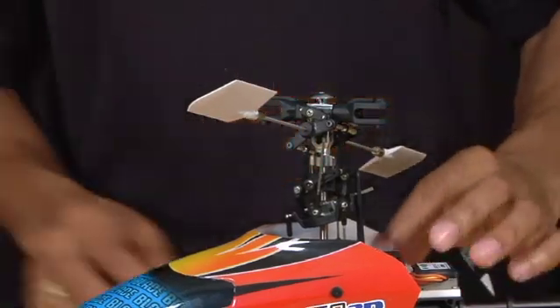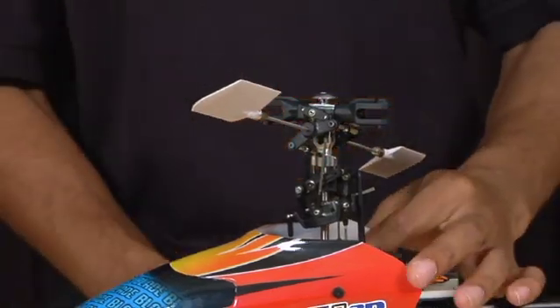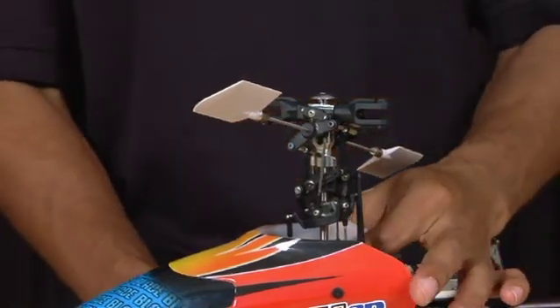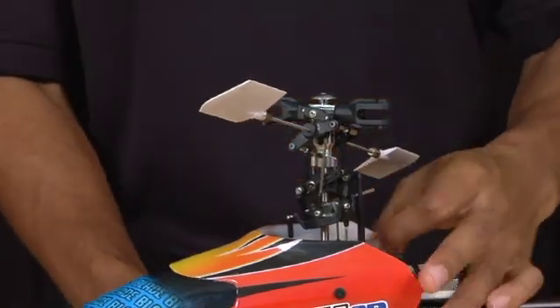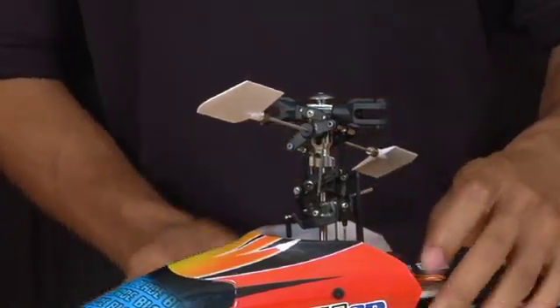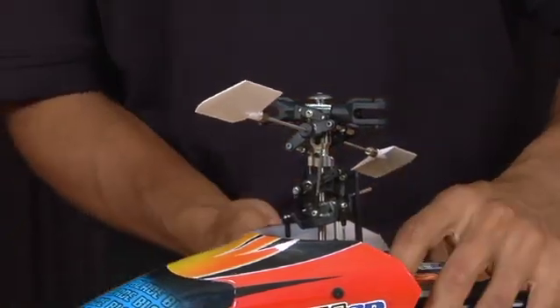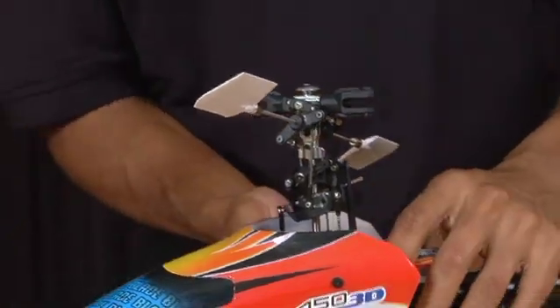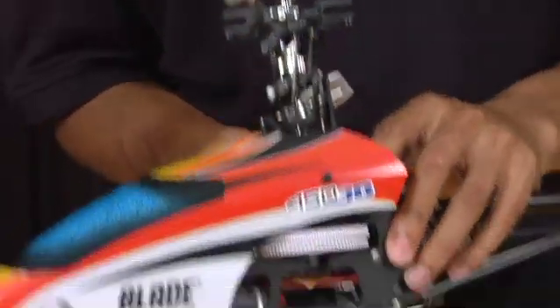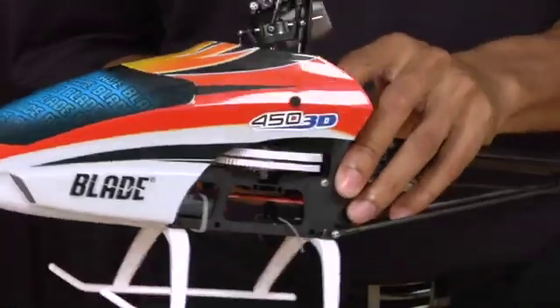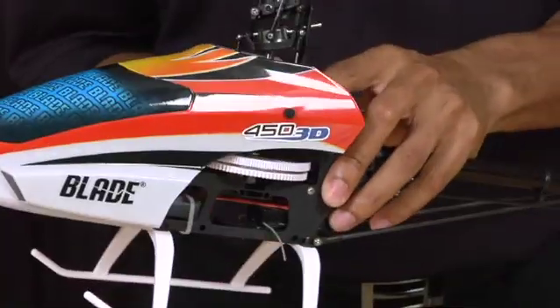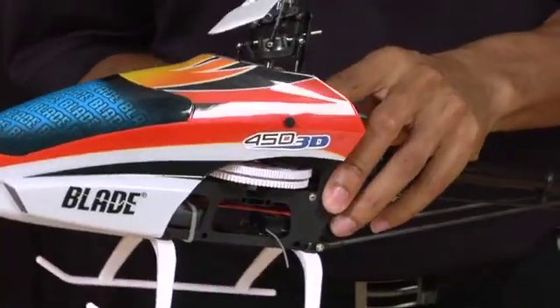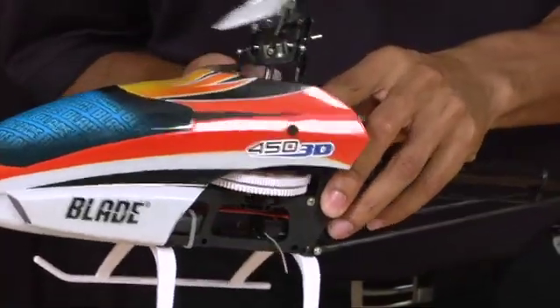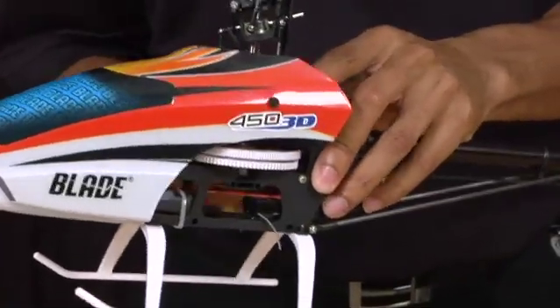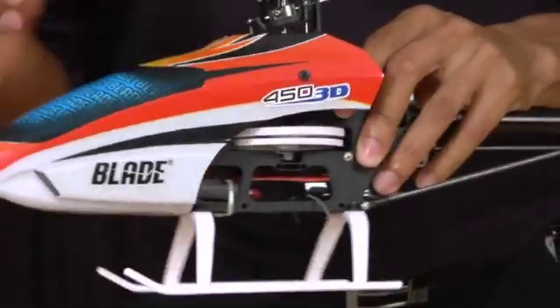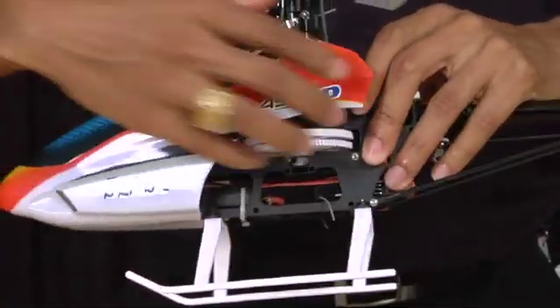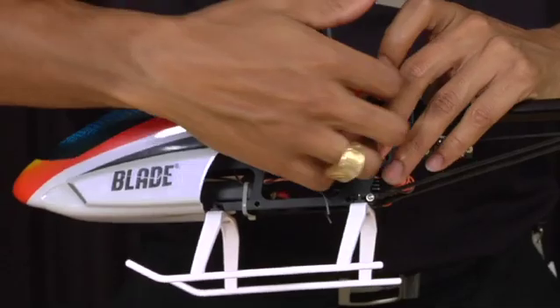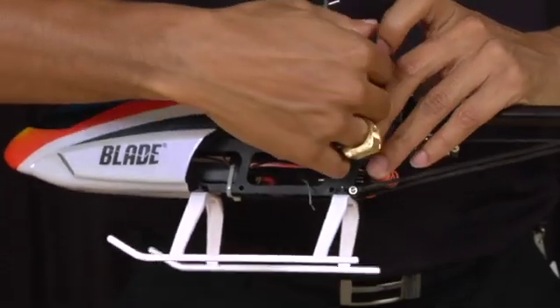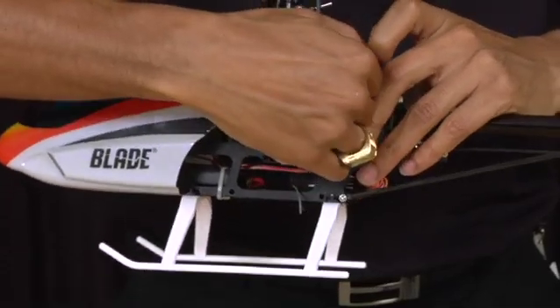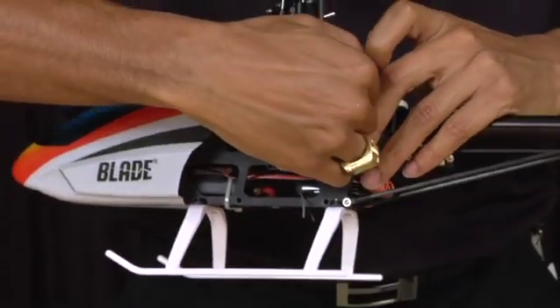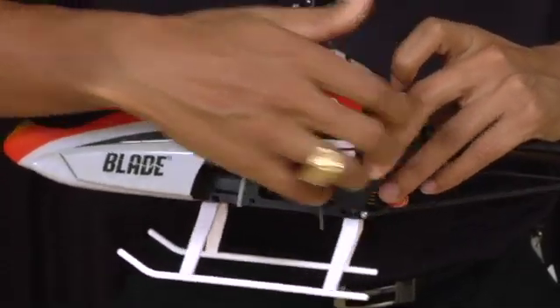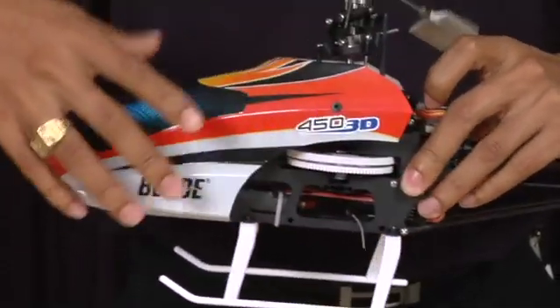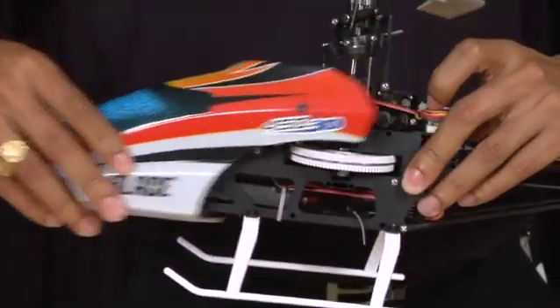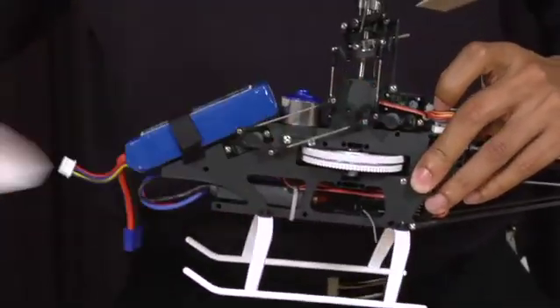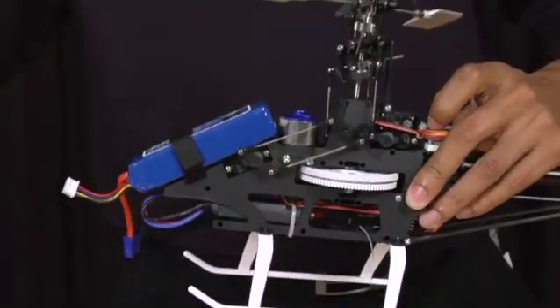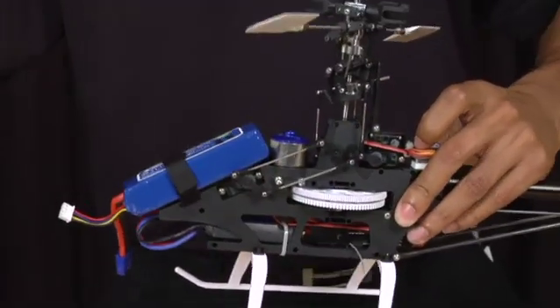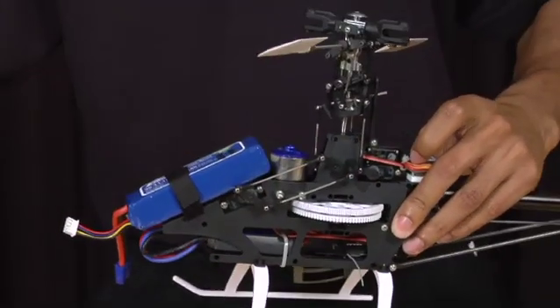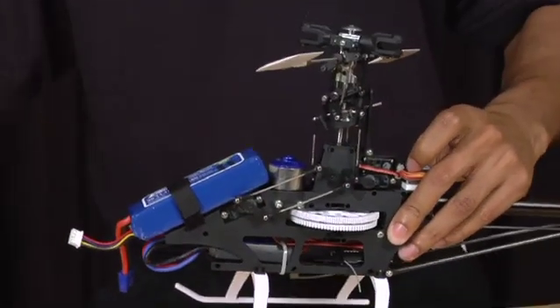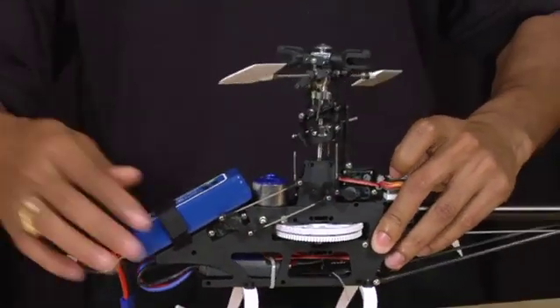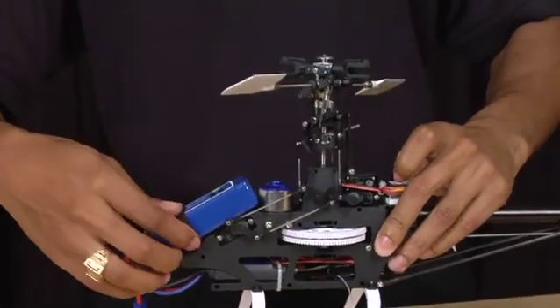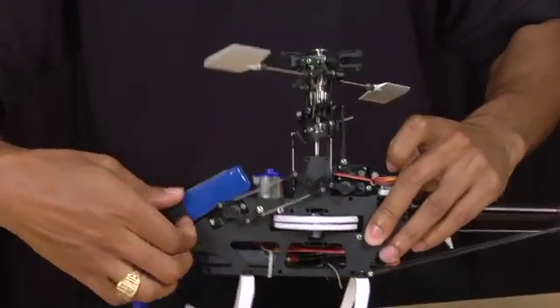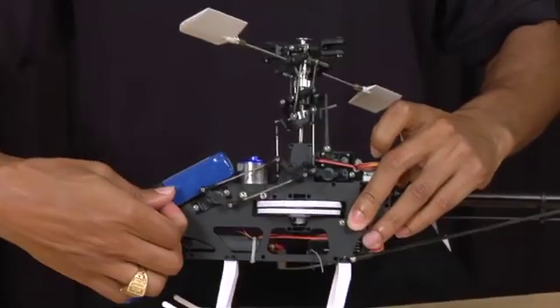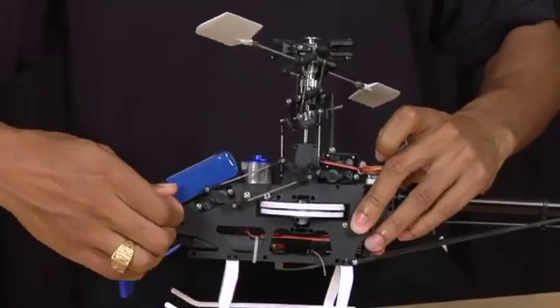Also, to make these a little bit easier, take off the canopy as well as the battery.